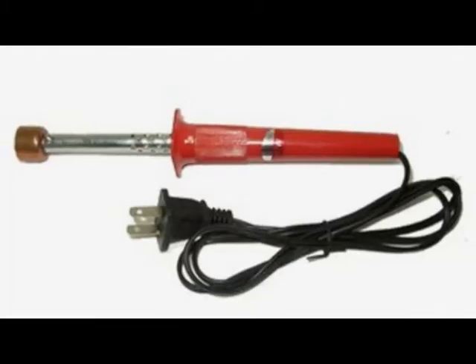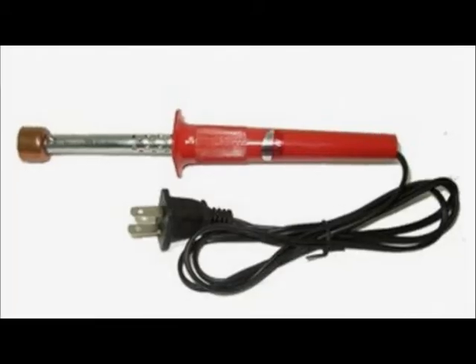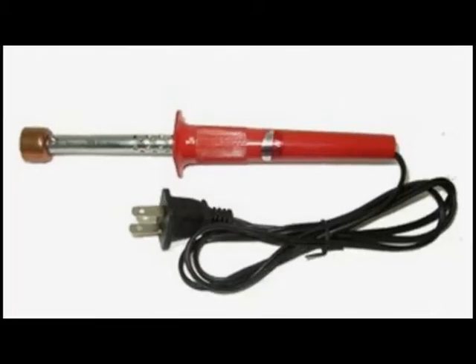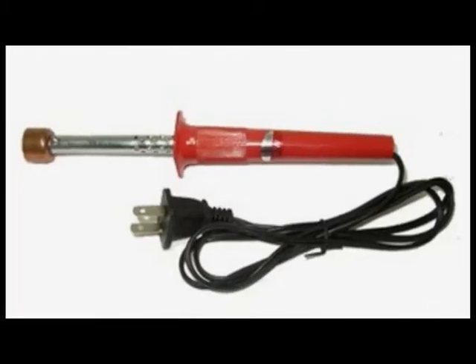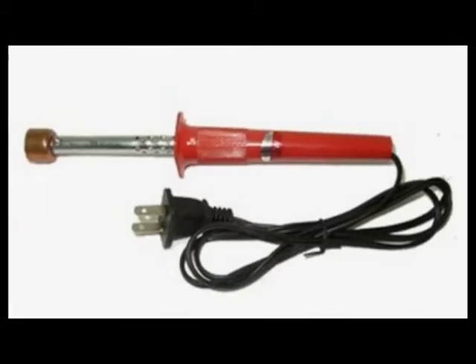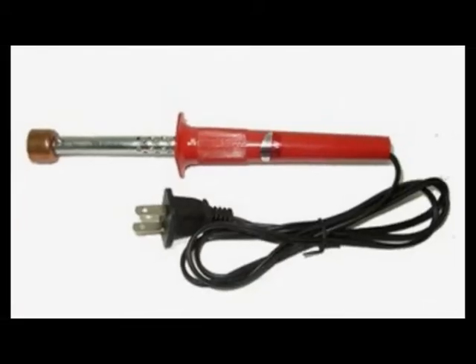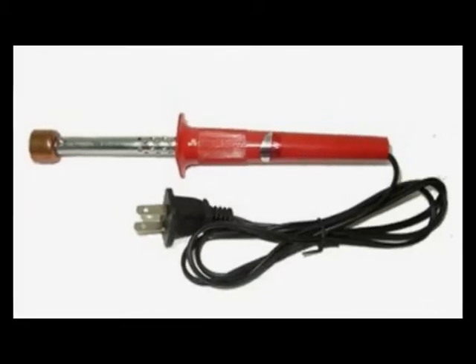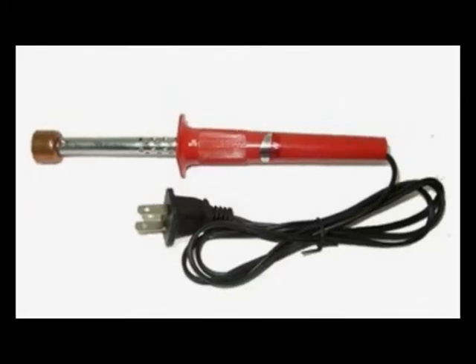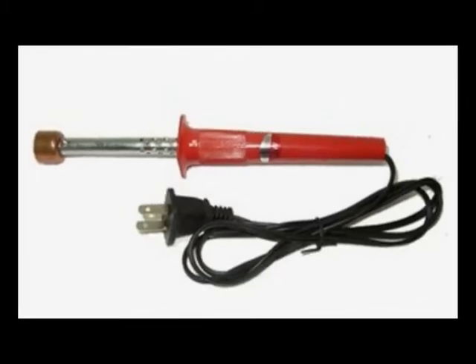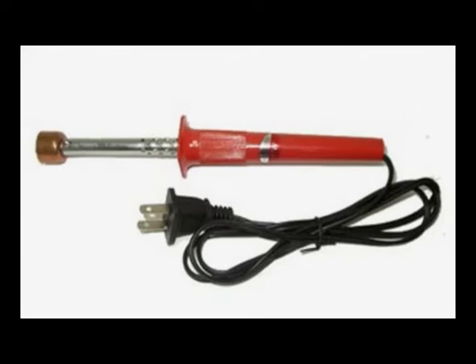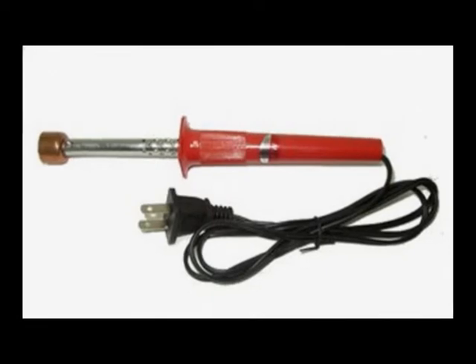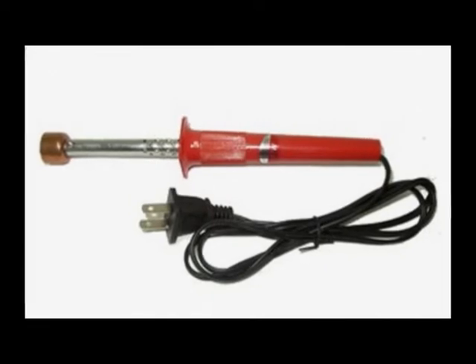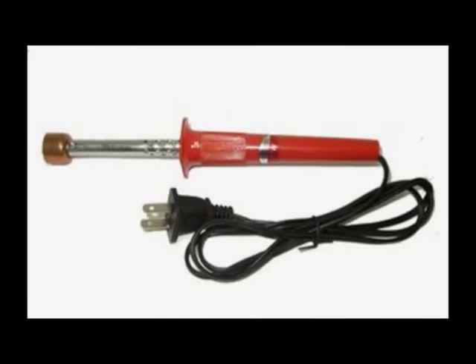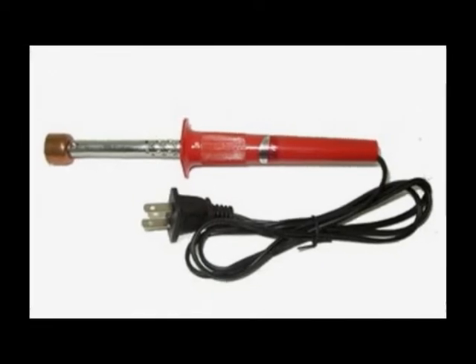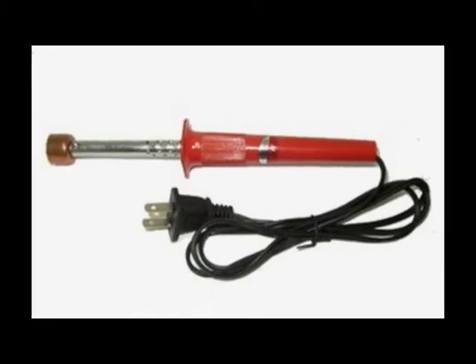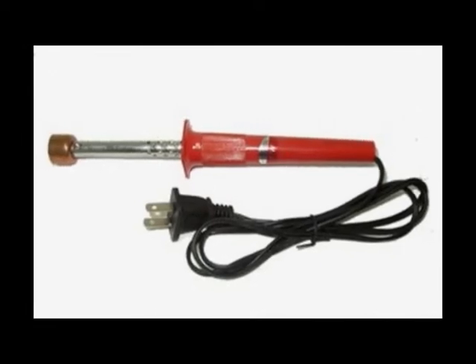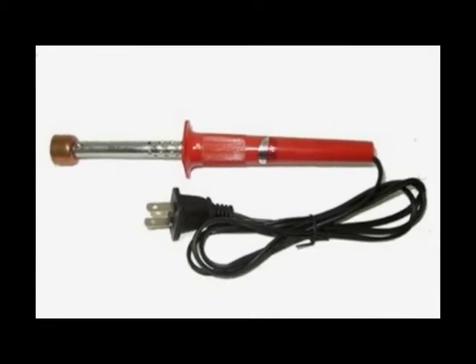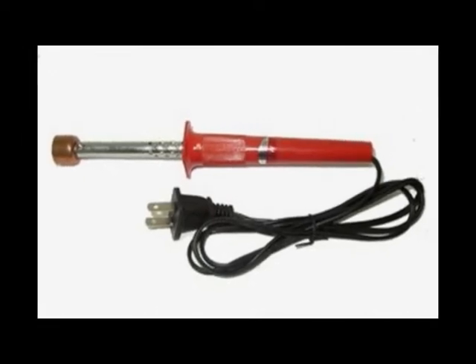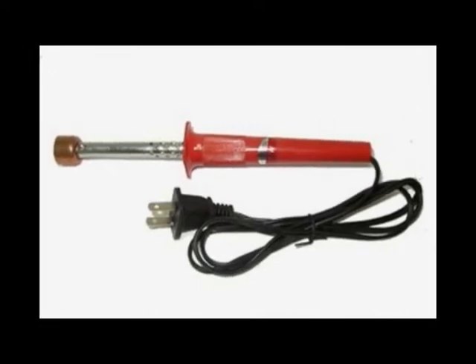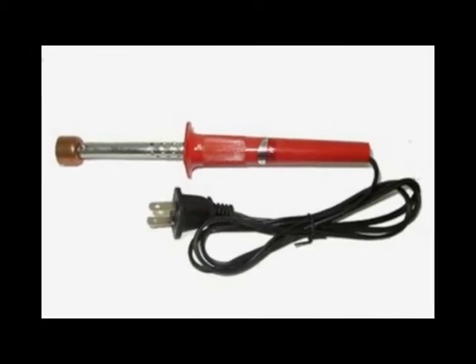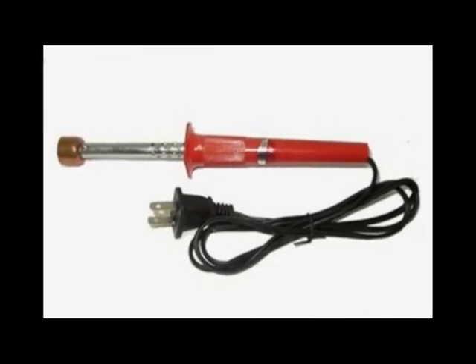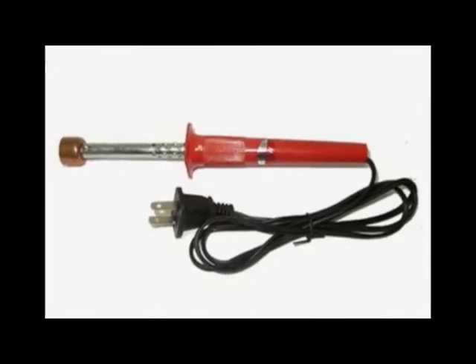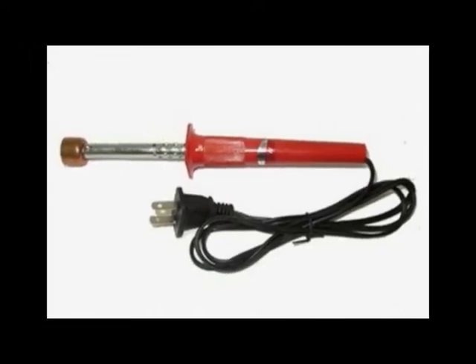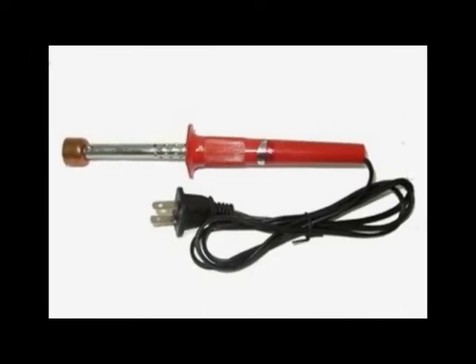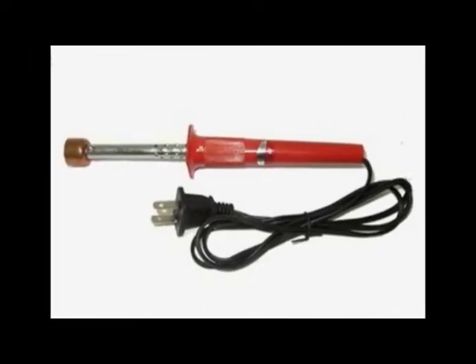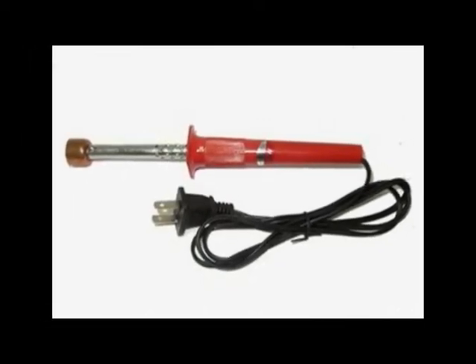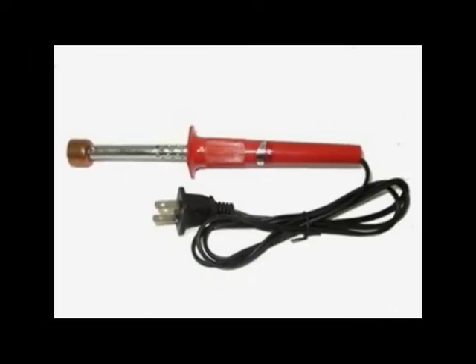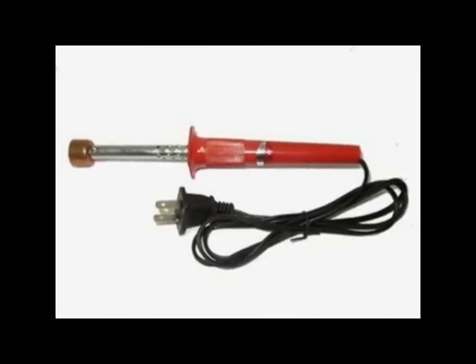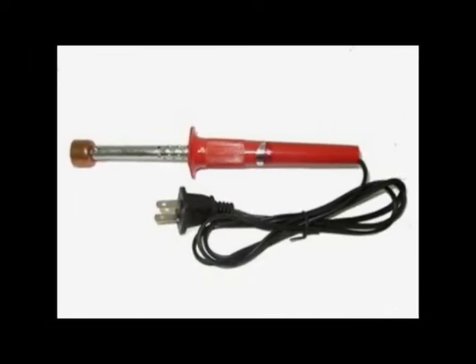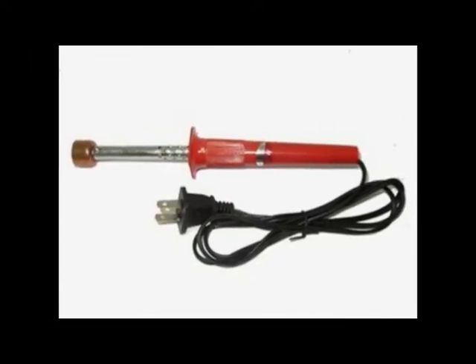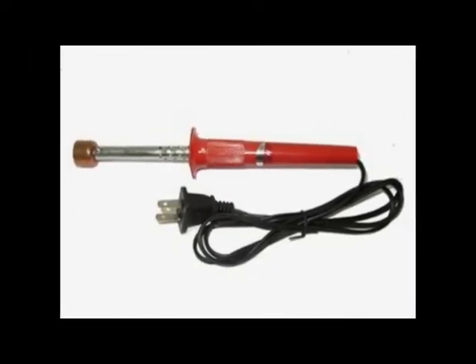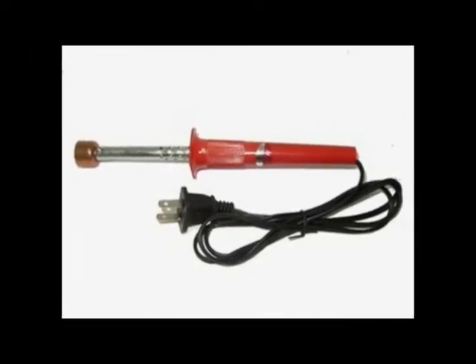This is a toner hole making tool. Use this tool to easily pierce into a cartridge without the risk of plastic bits entering.